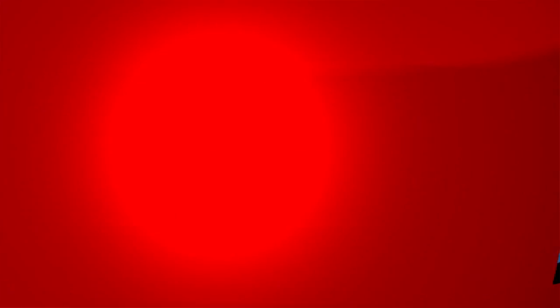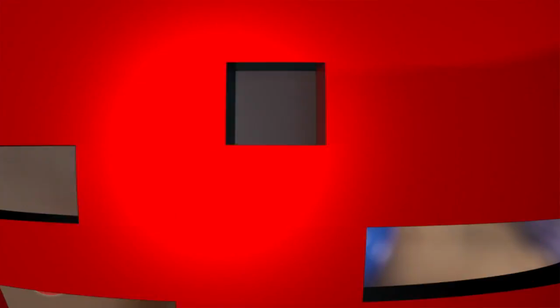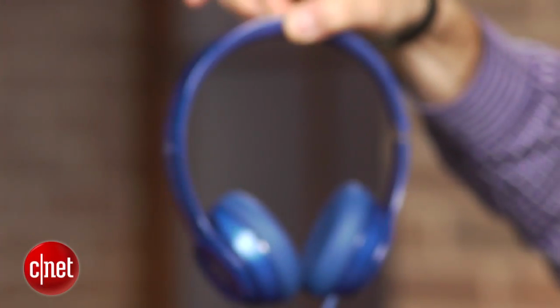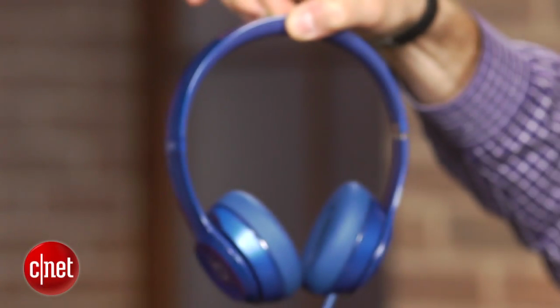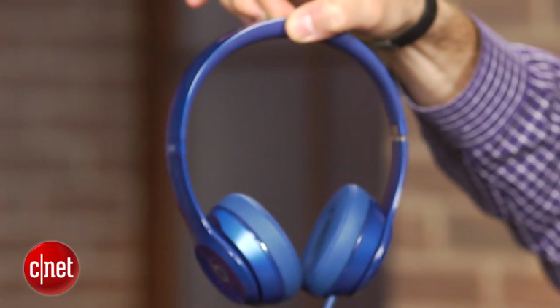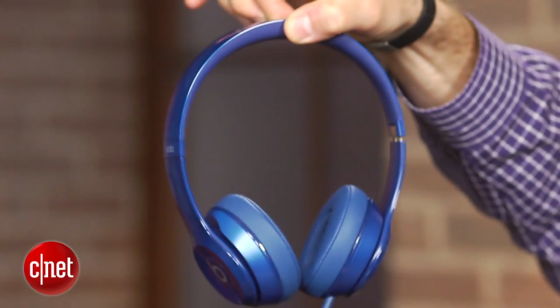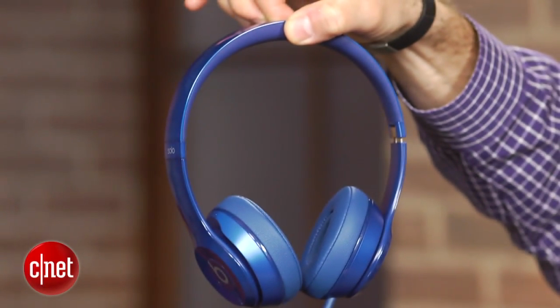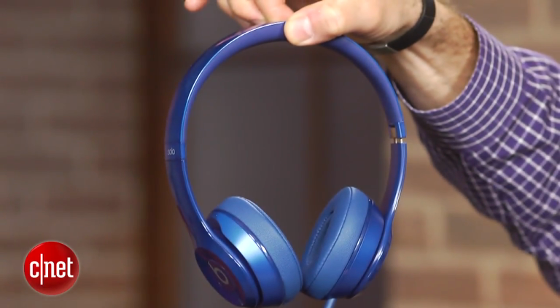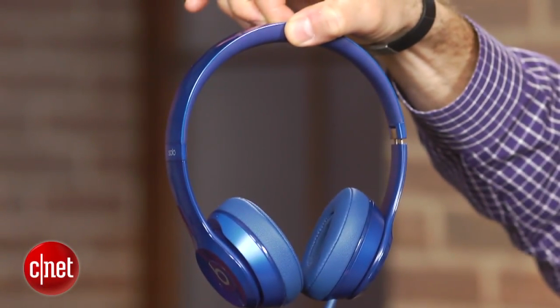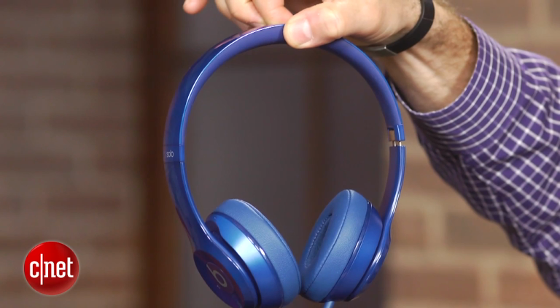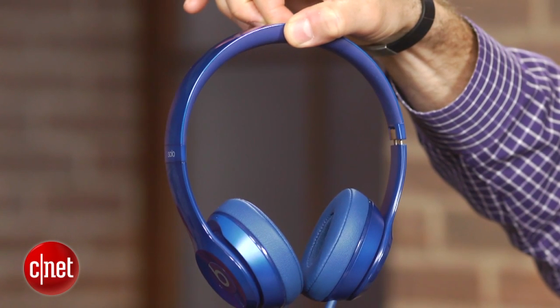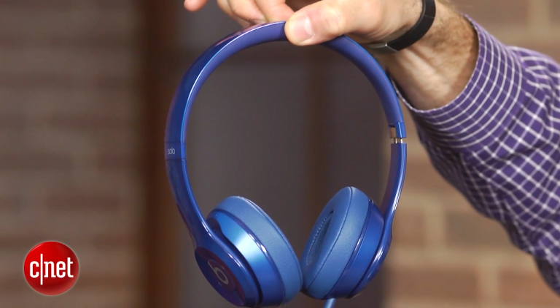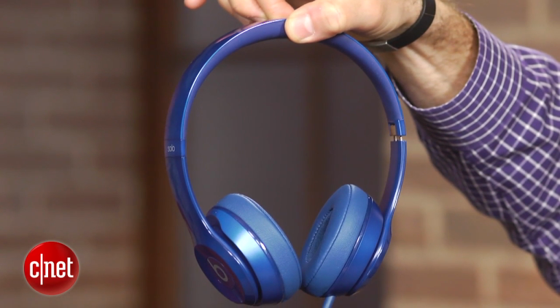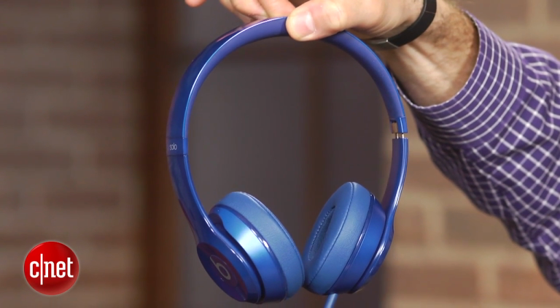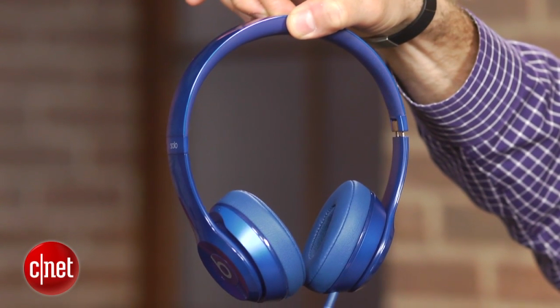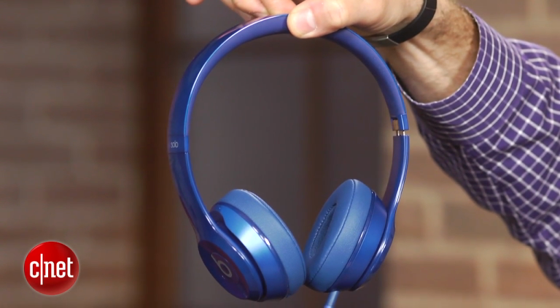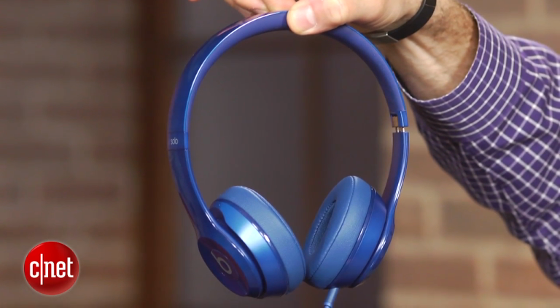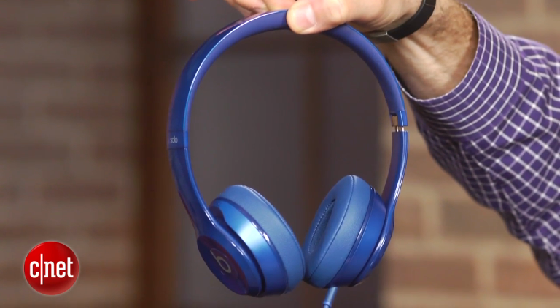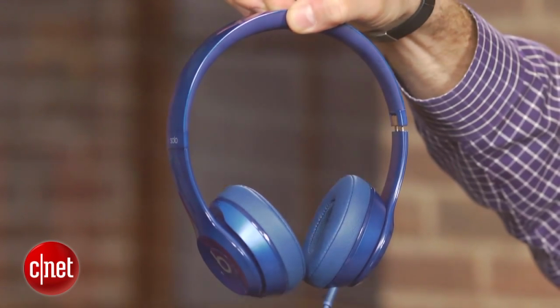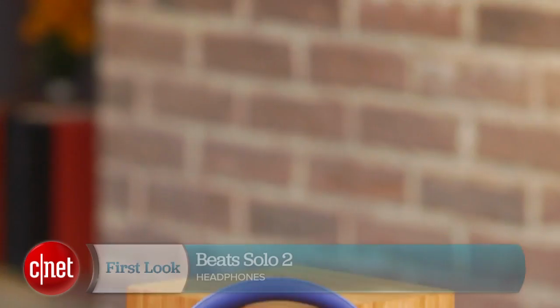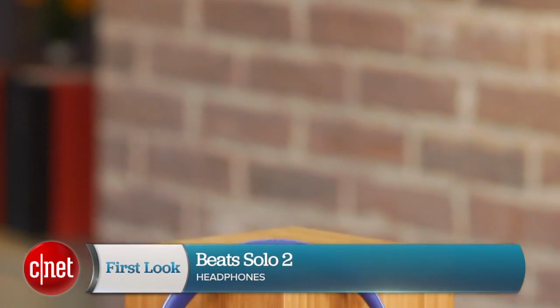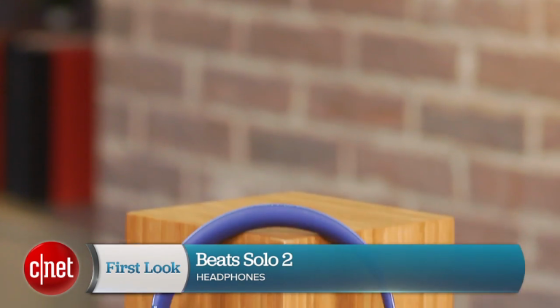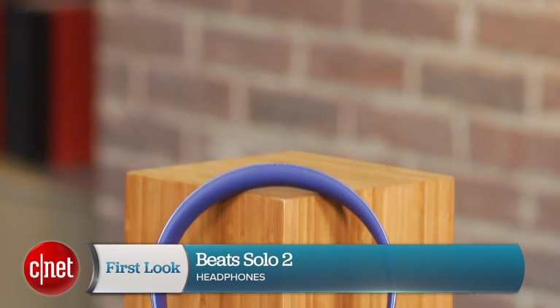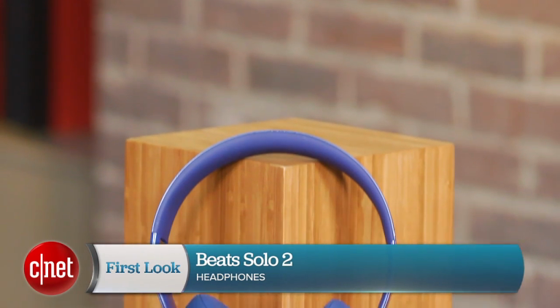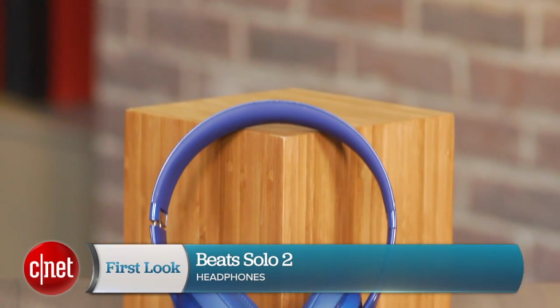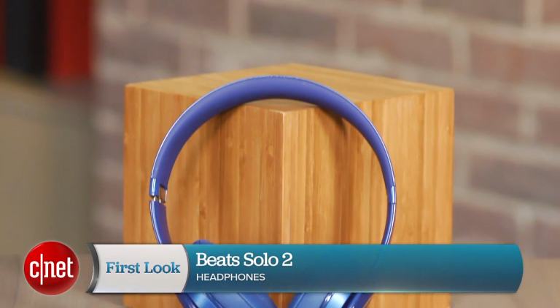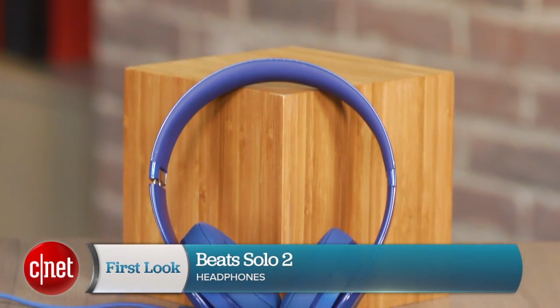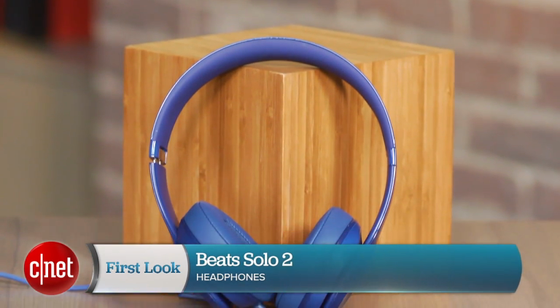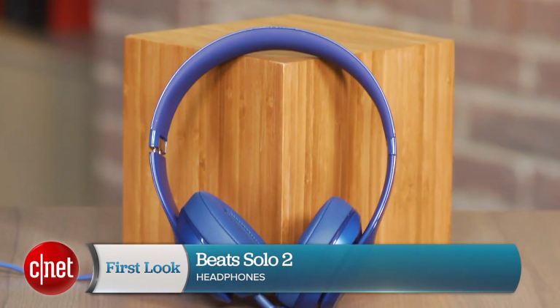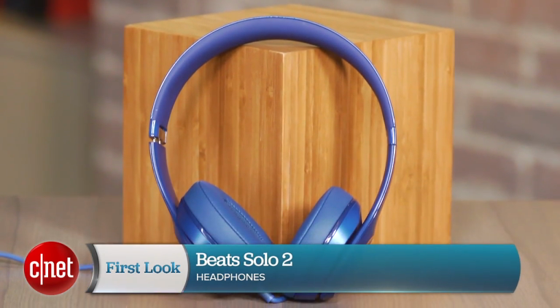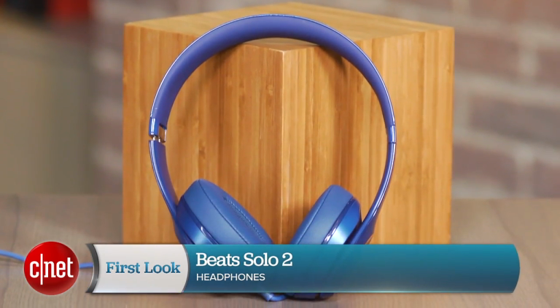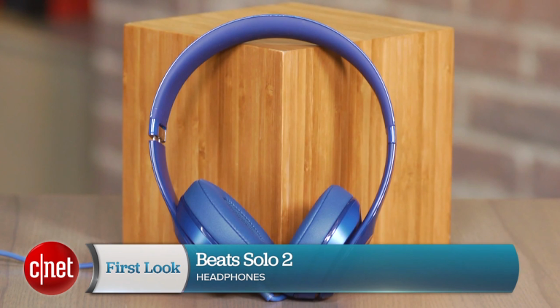It's been a long time coming, but Beats finally has the successor to its uber popular on-ear headphone, and this is it — the Solo 2.